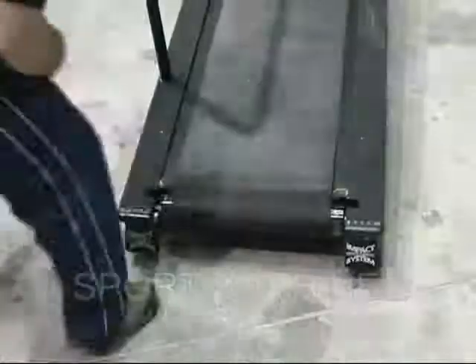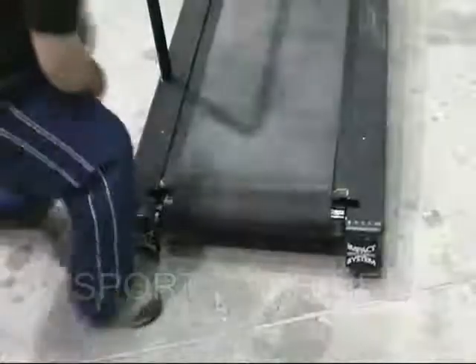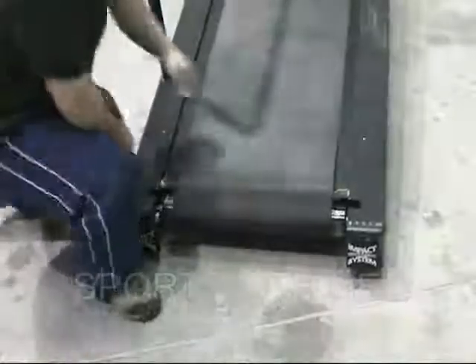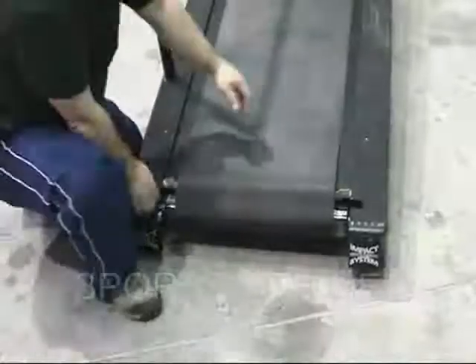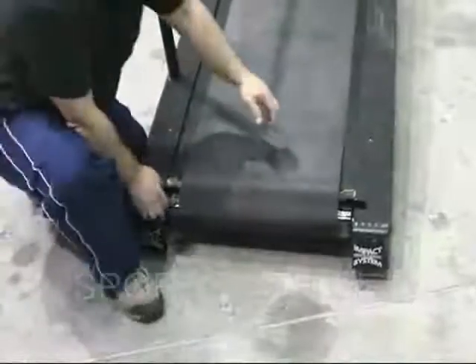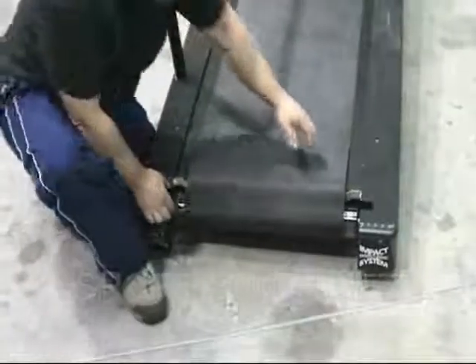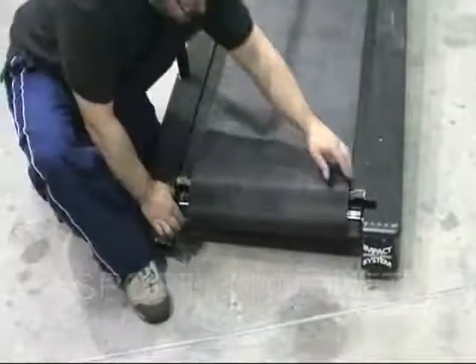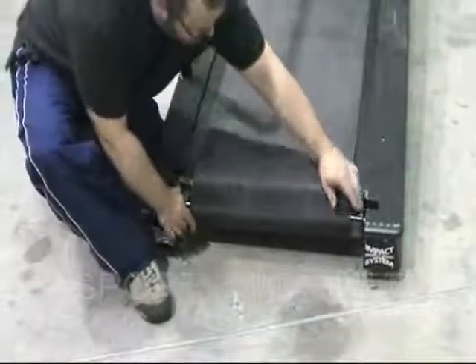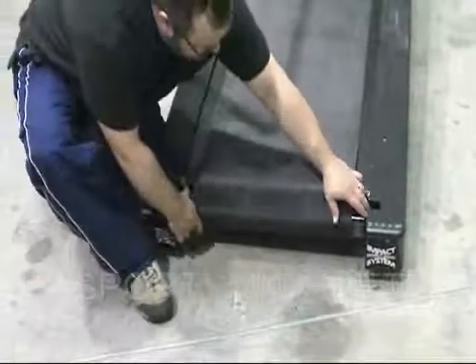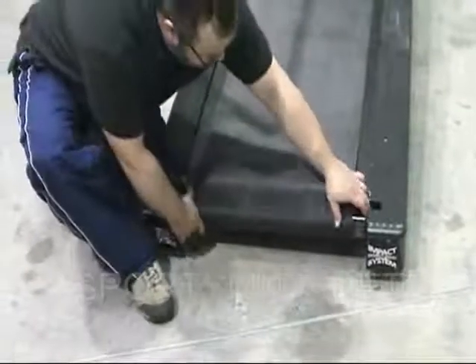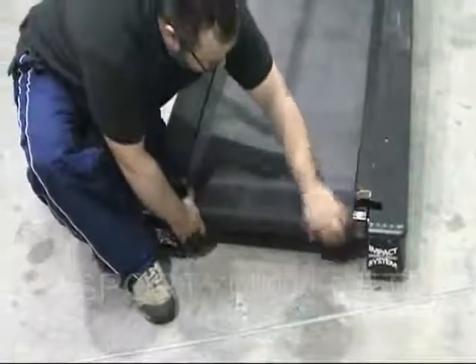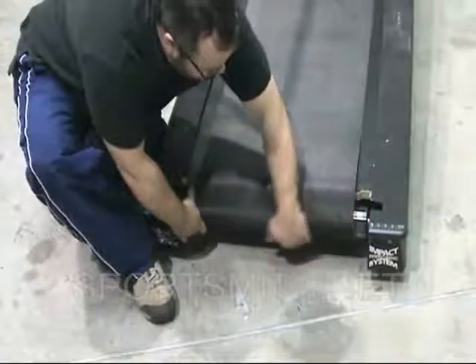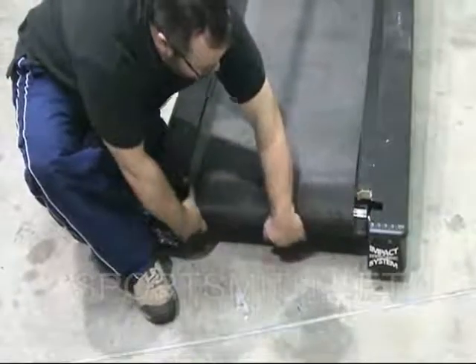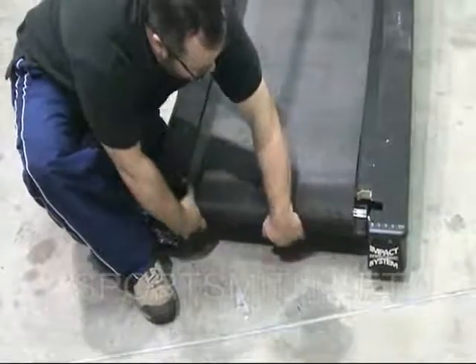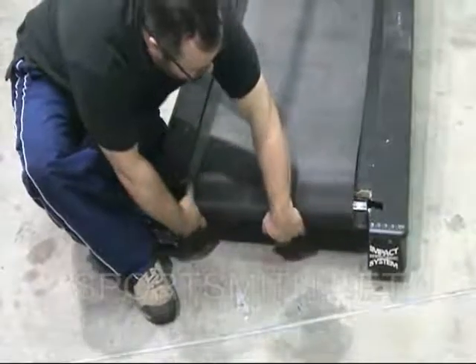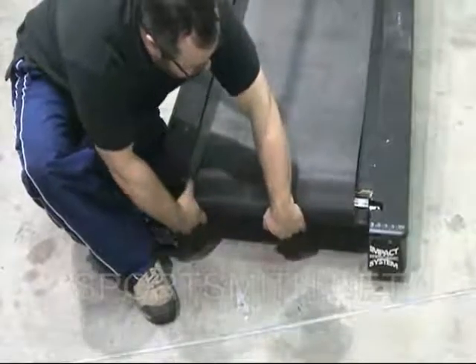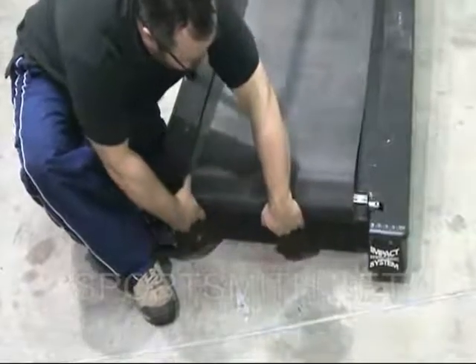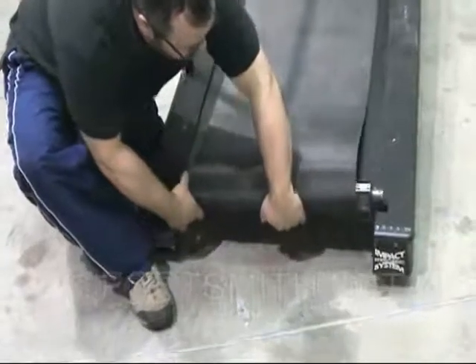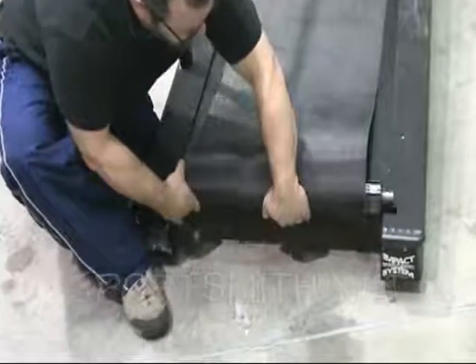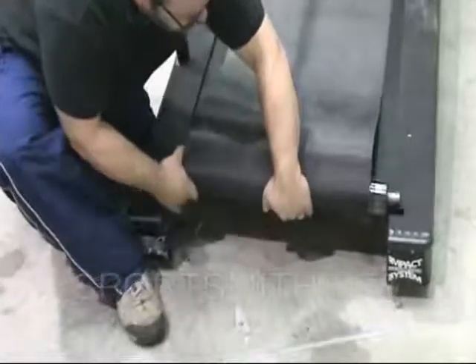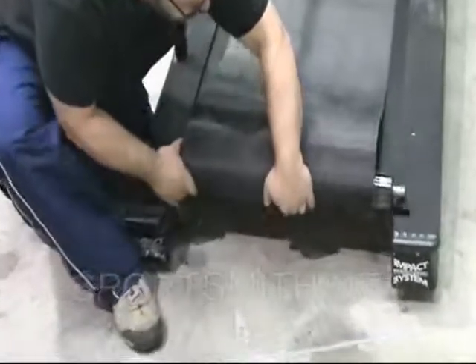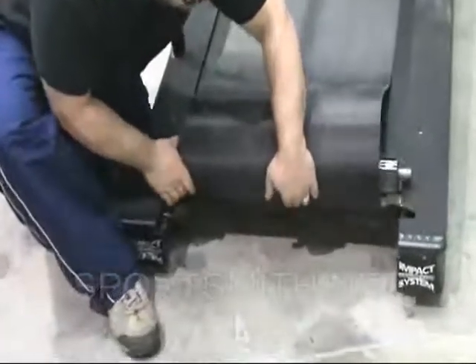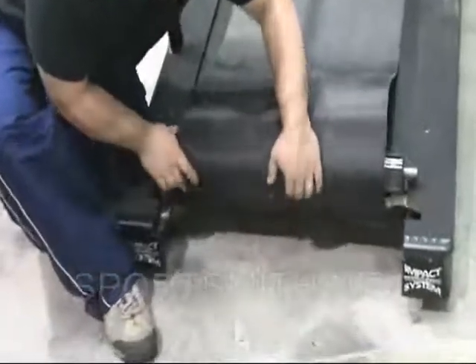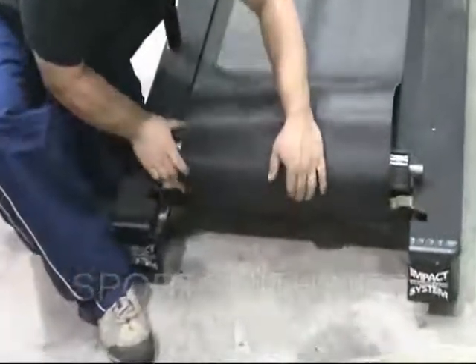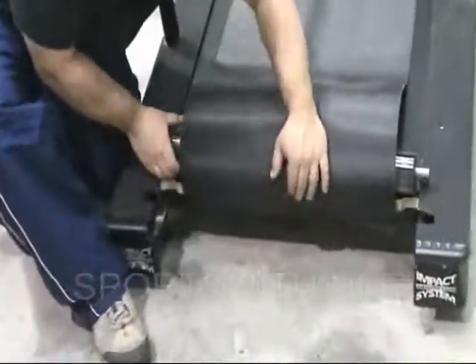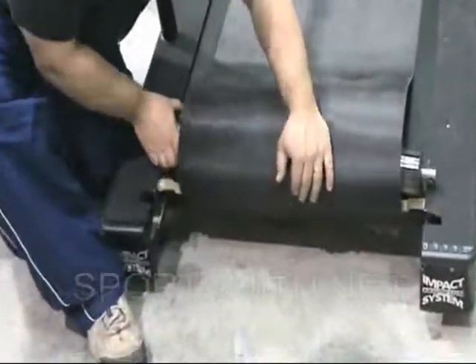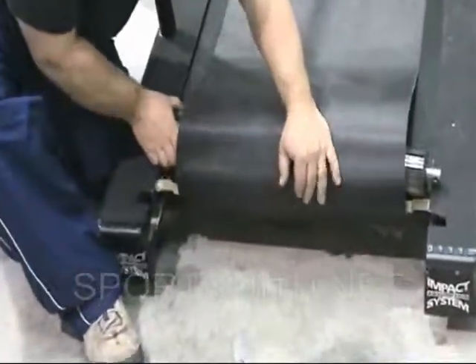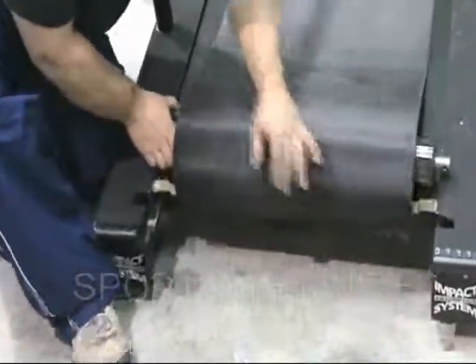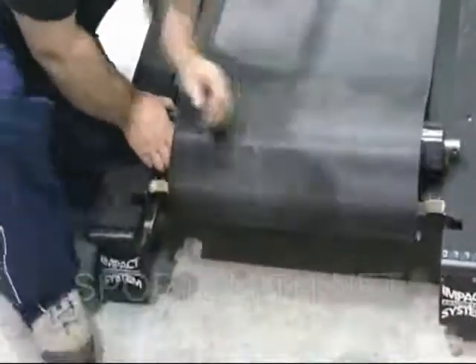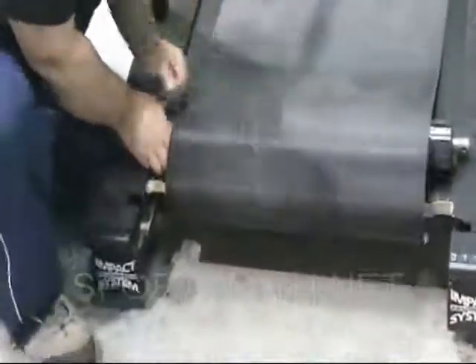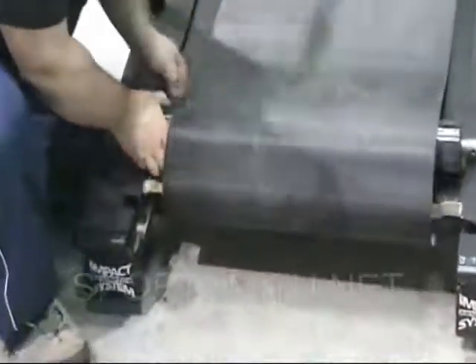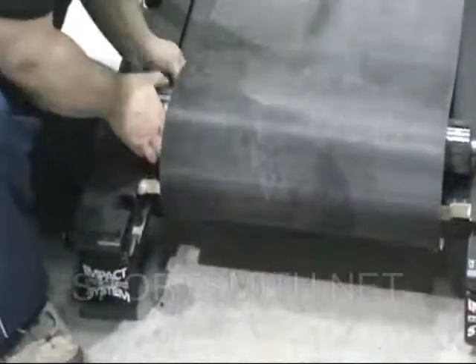Carefully remove the rear roller from the unit. Clean any wax or debris buildup from the roller and place it aside.